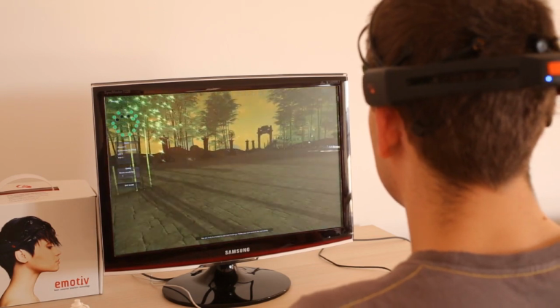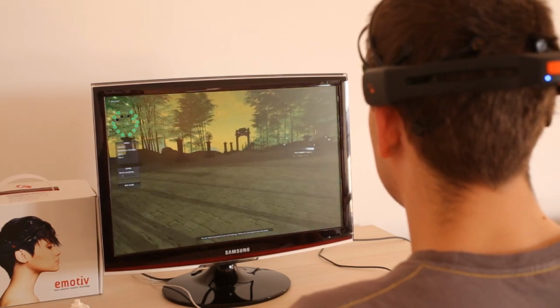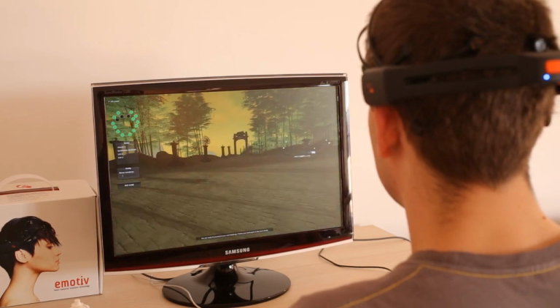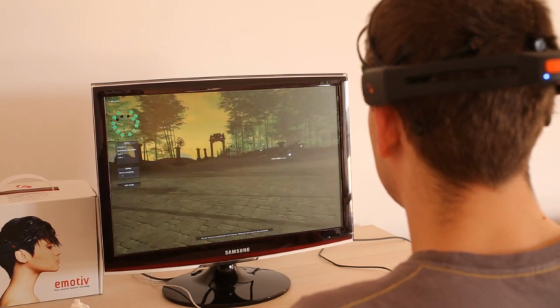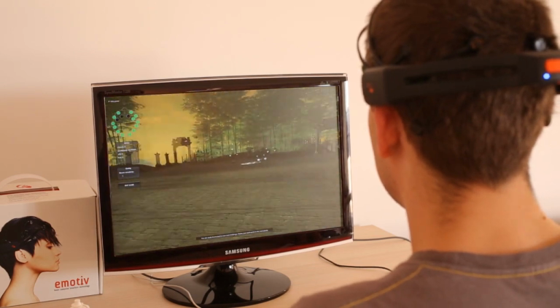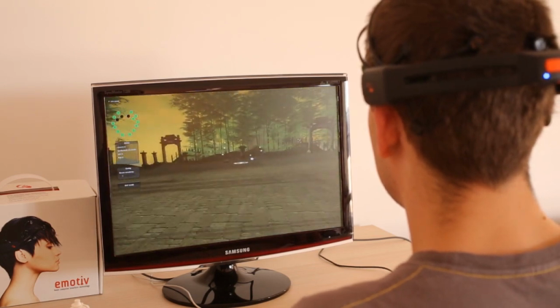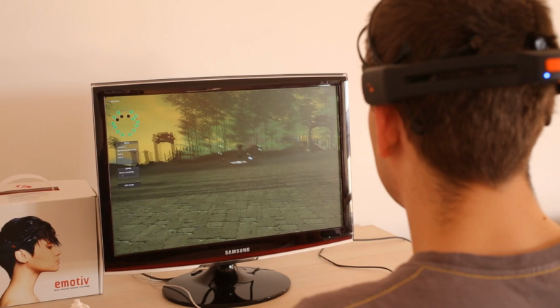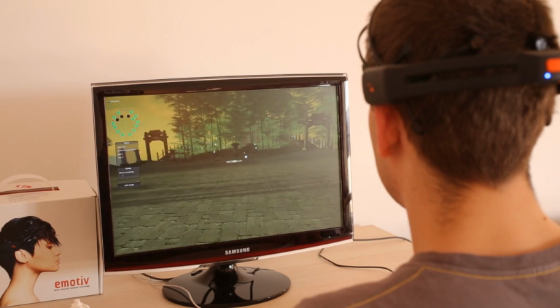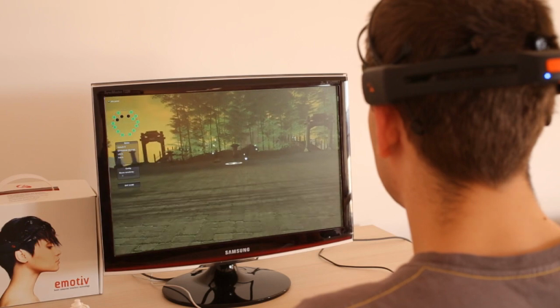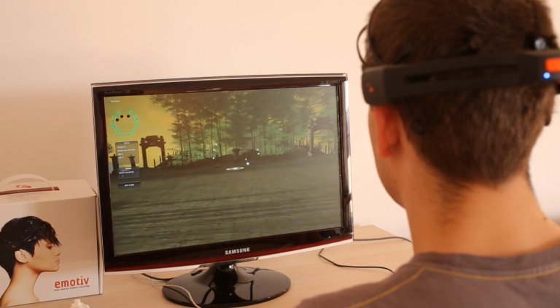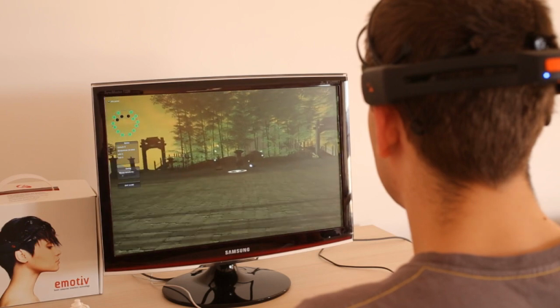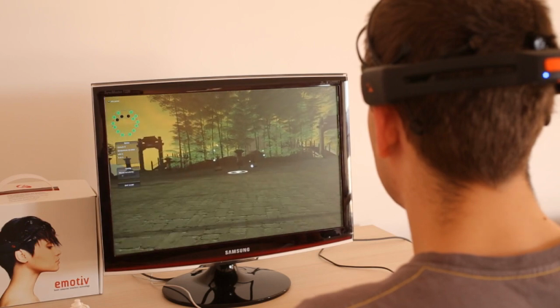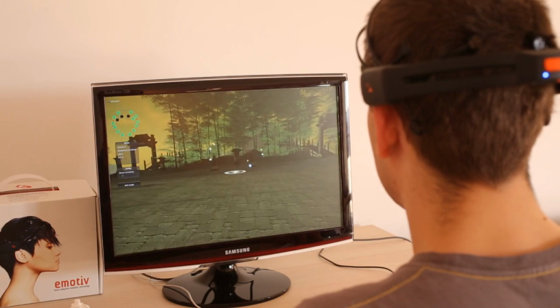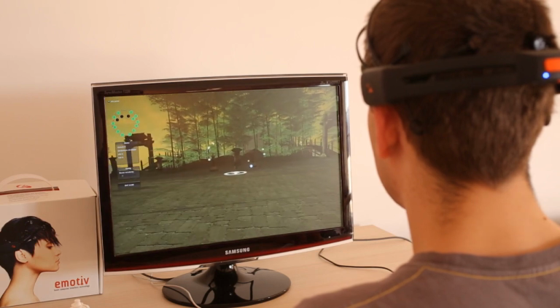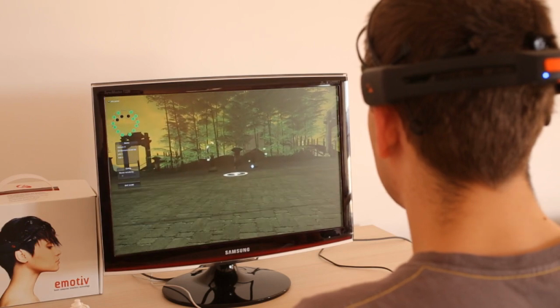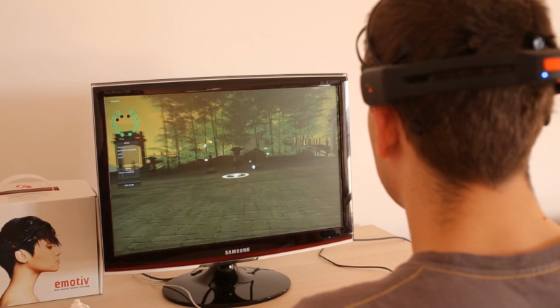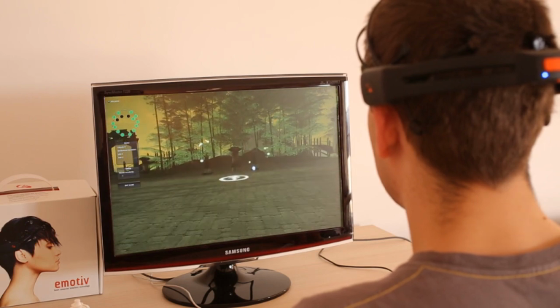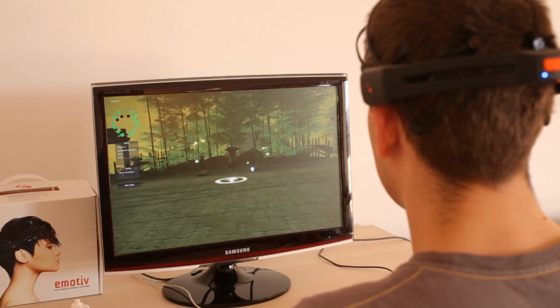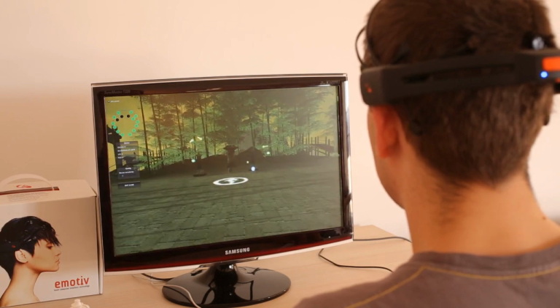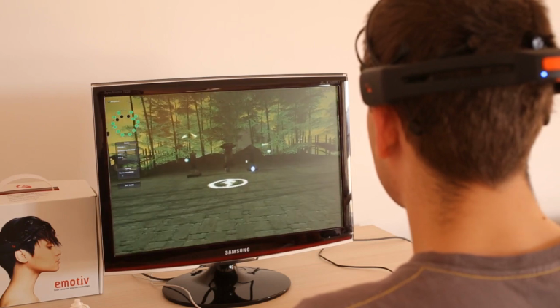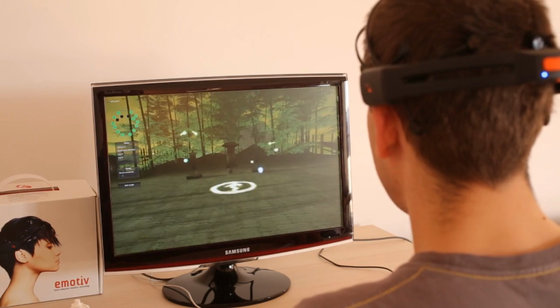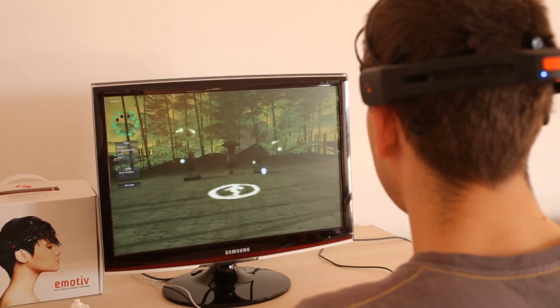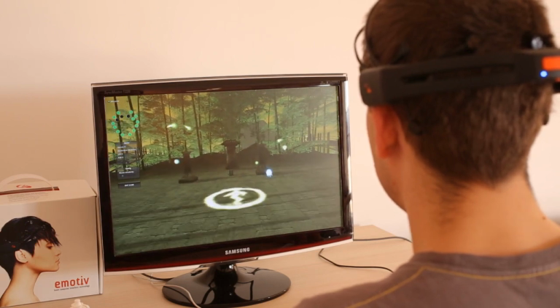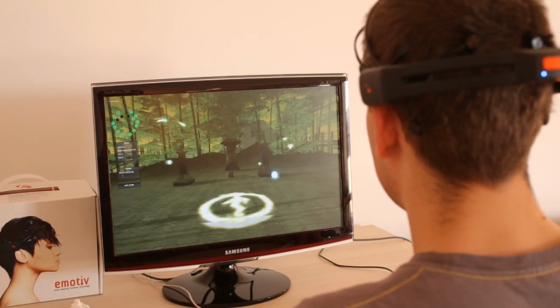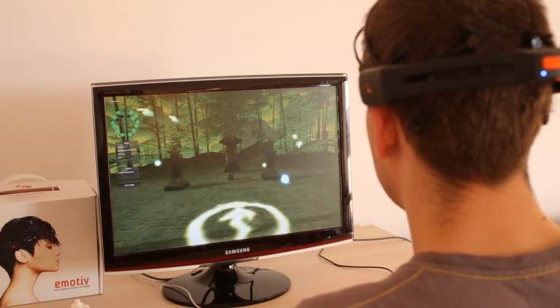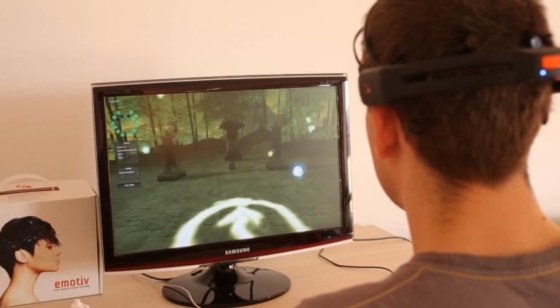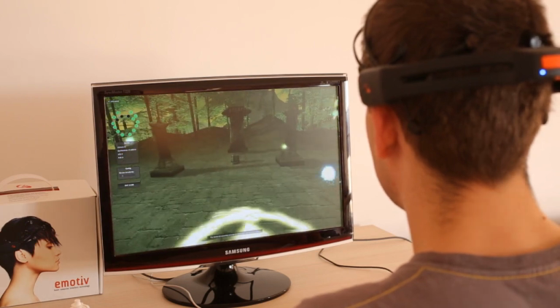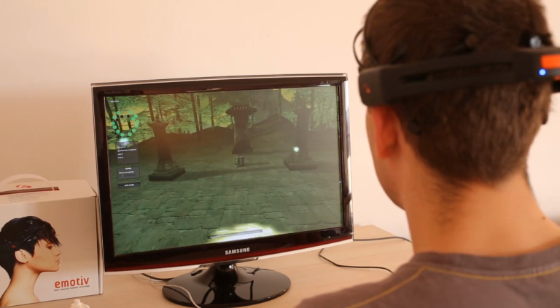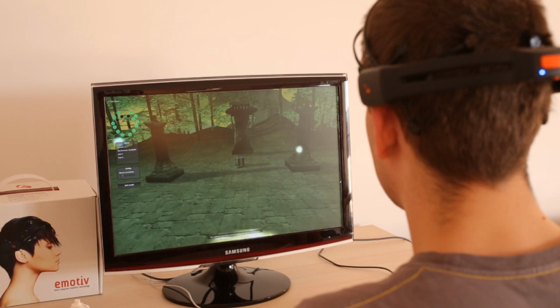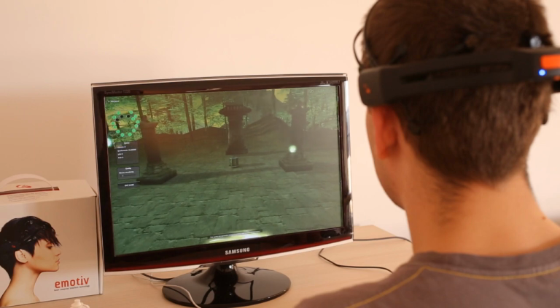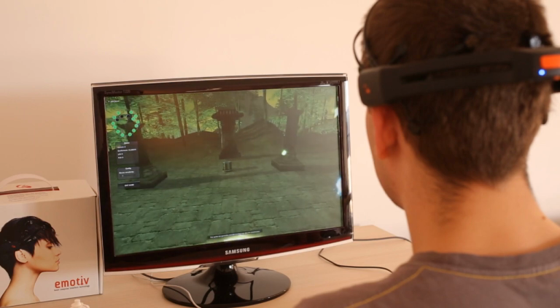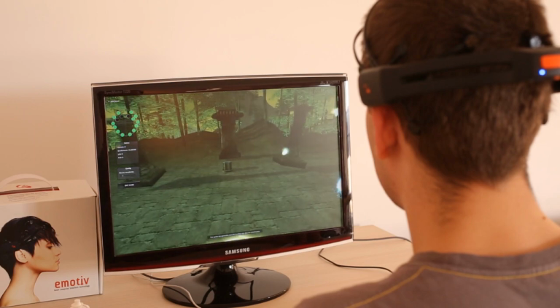And that was basically it. The Epoch from Emotiv should be available for about $300 in most markets. Thanks for watching.